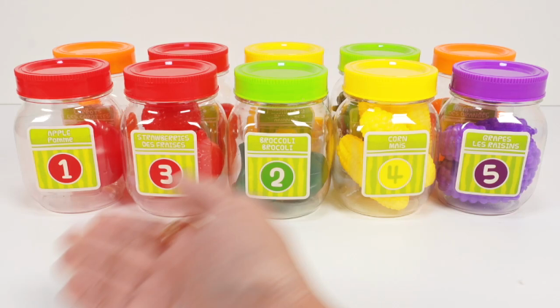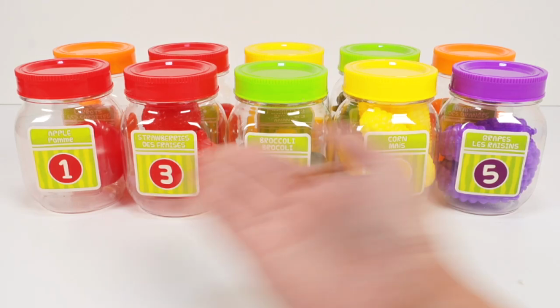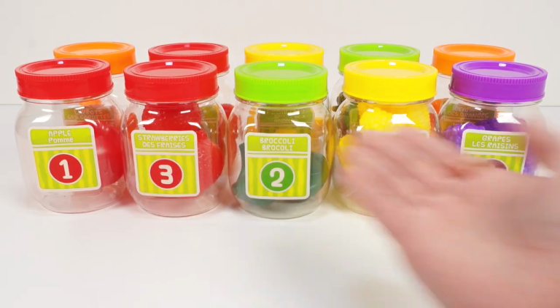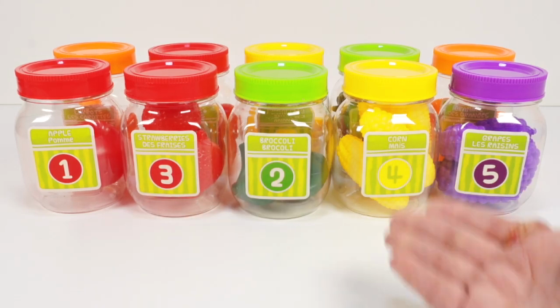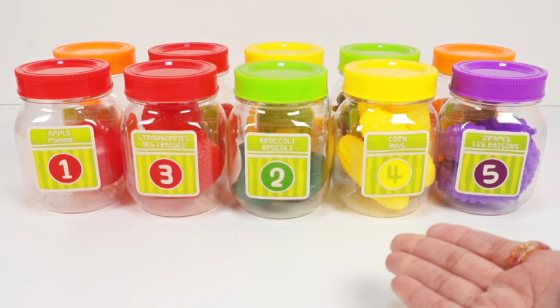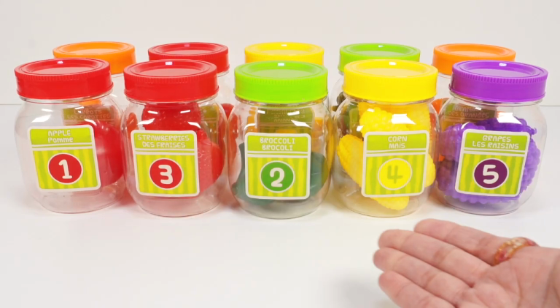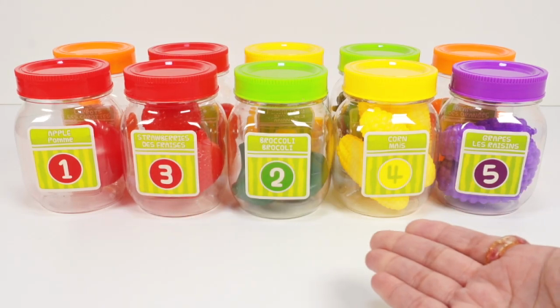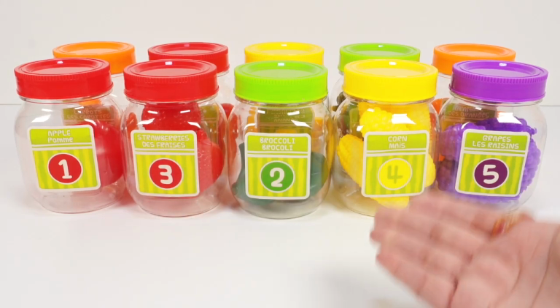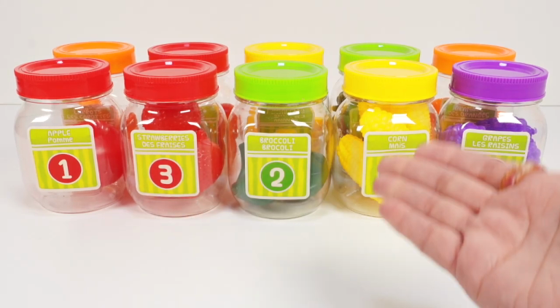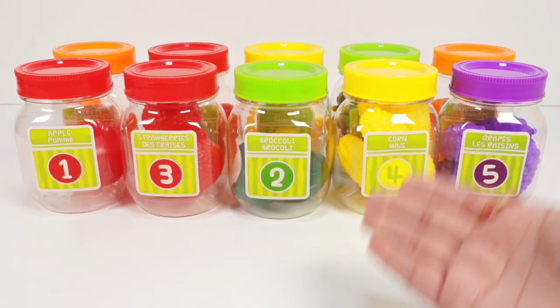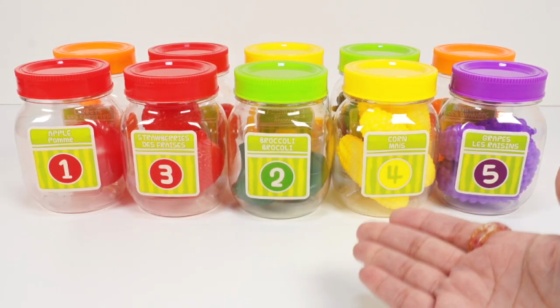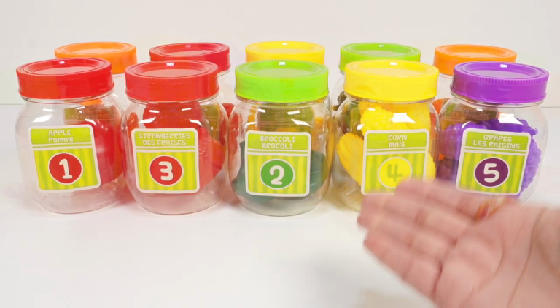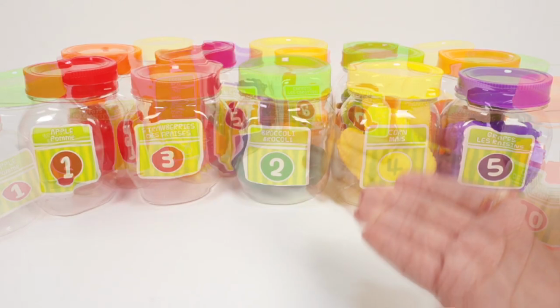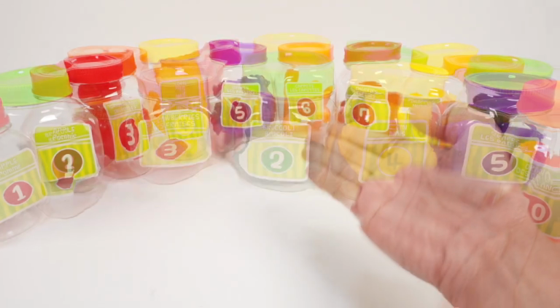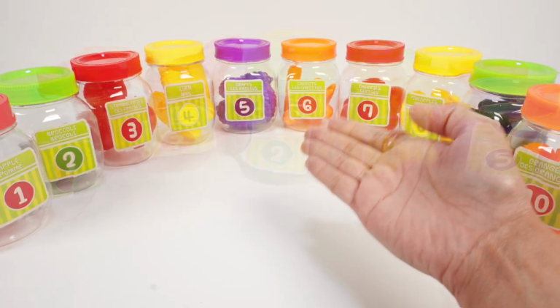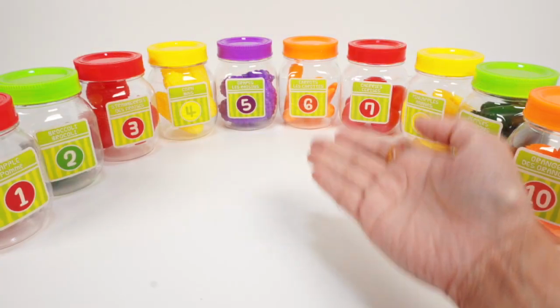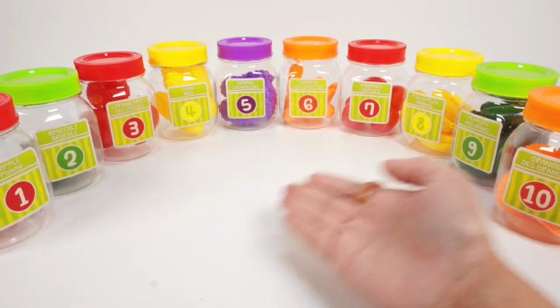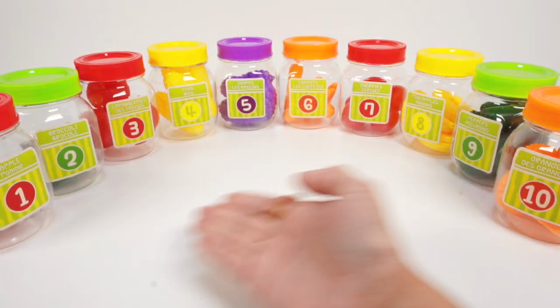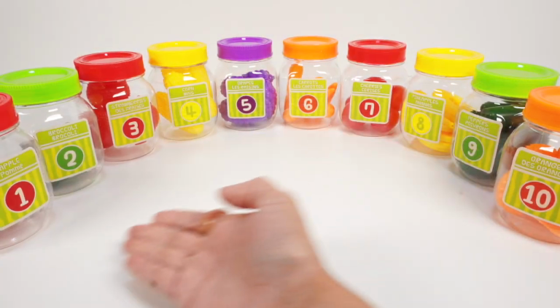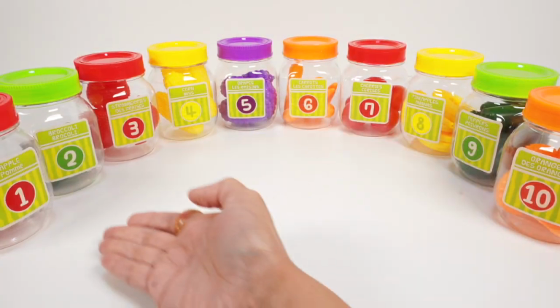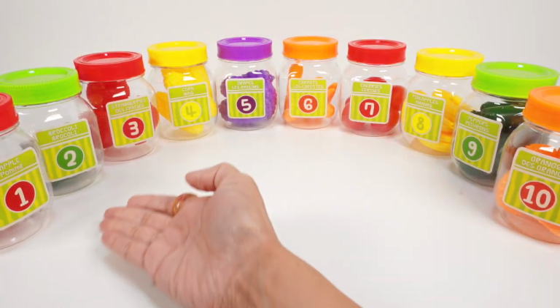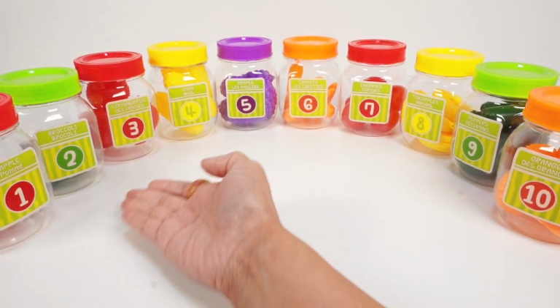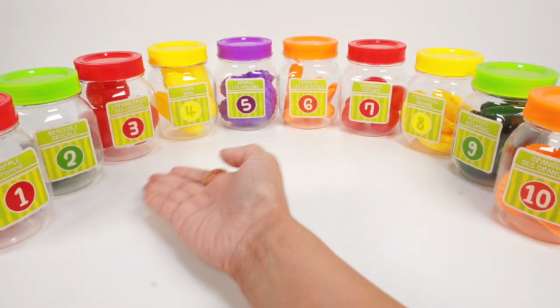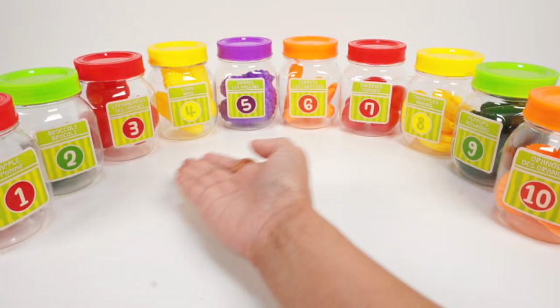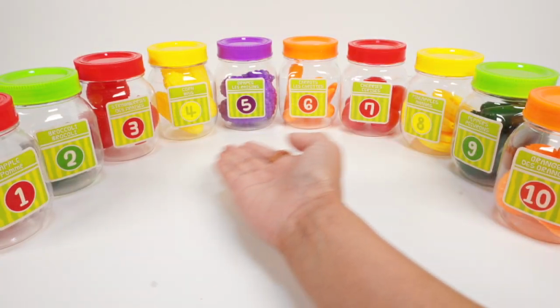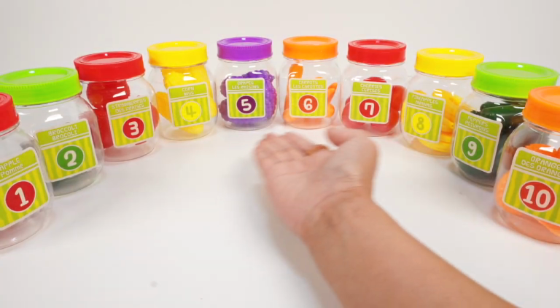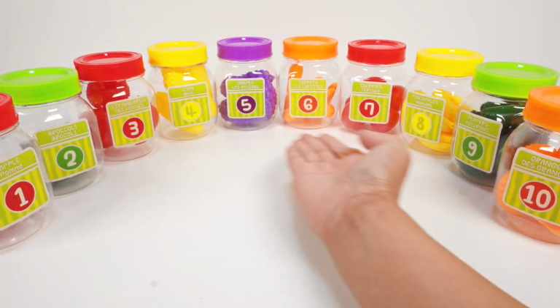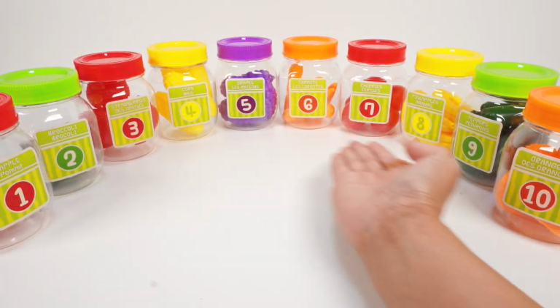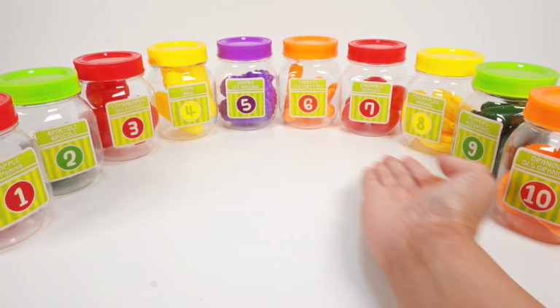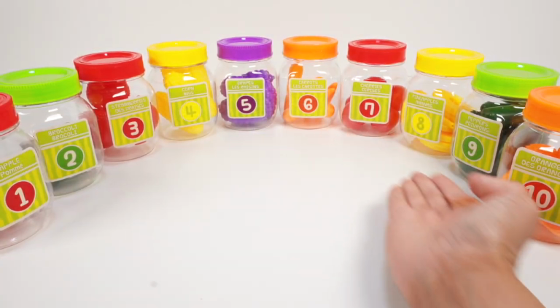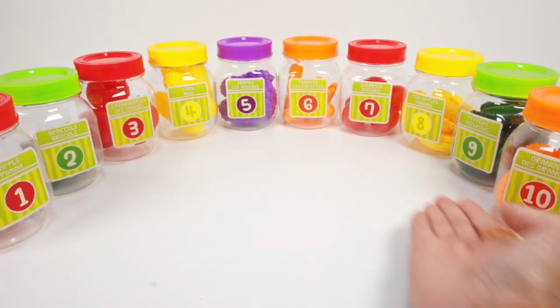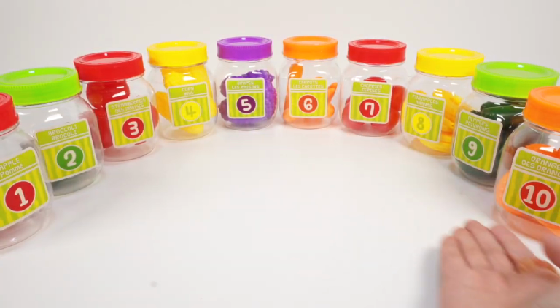Hi friends! Let's explore our 10 counting jars.